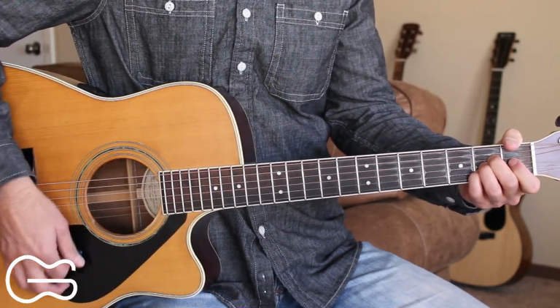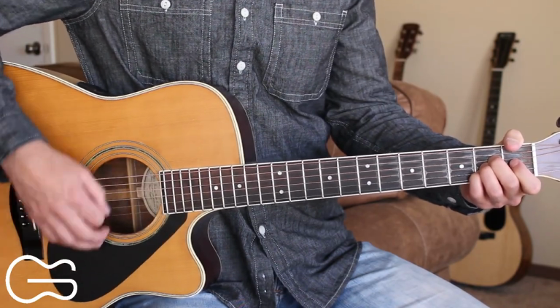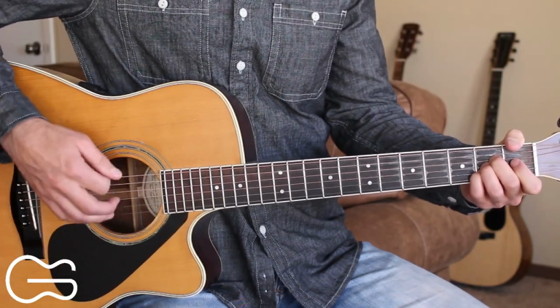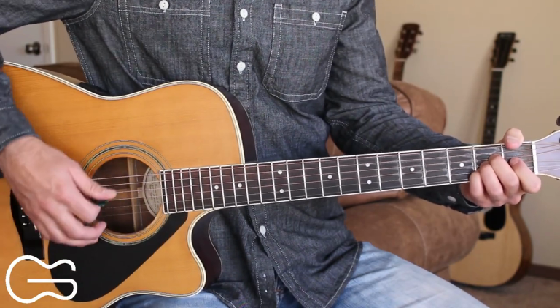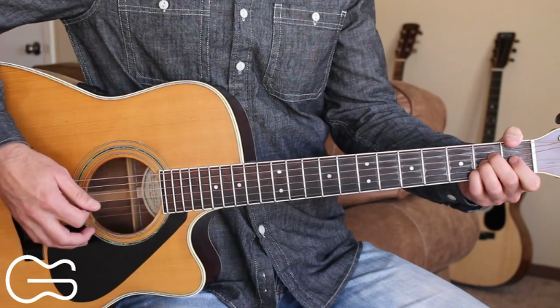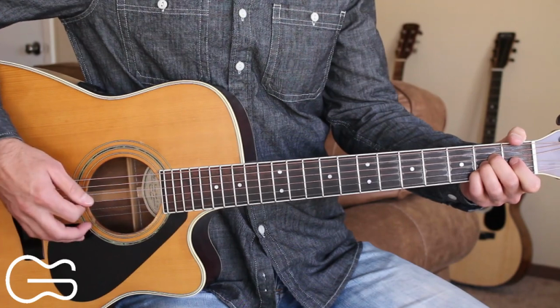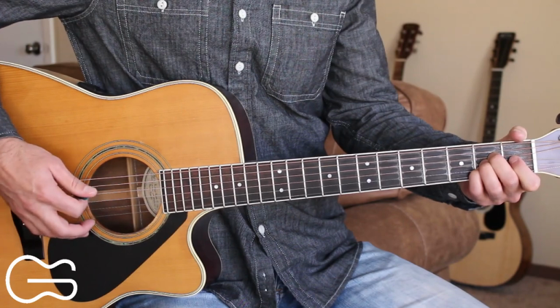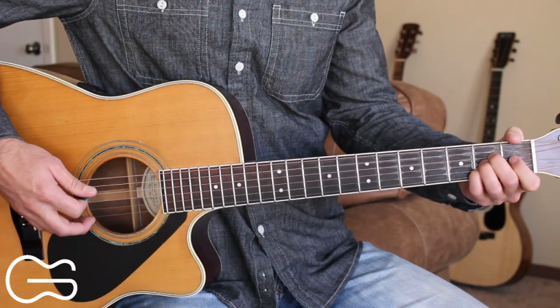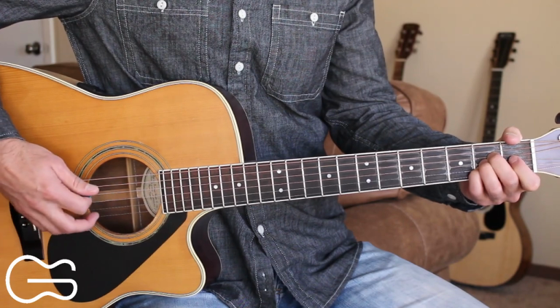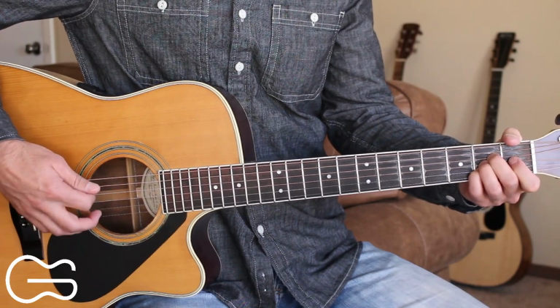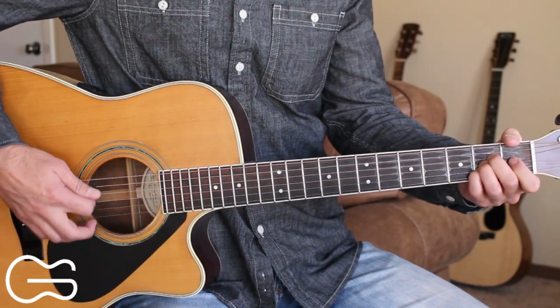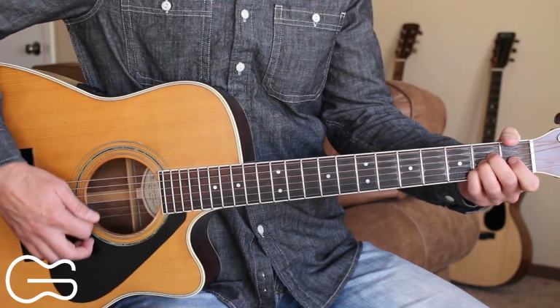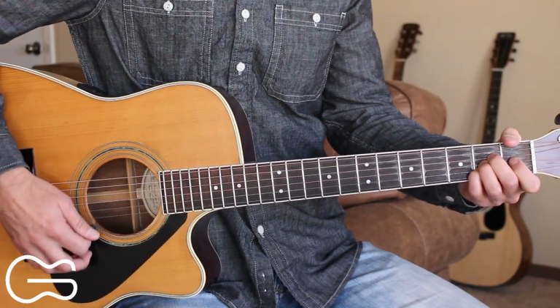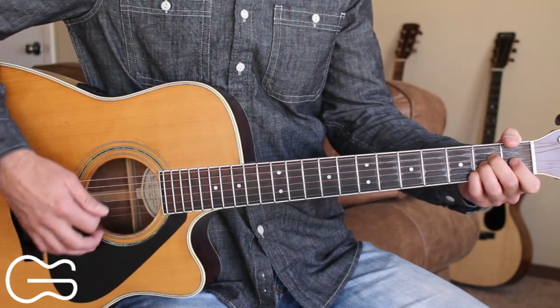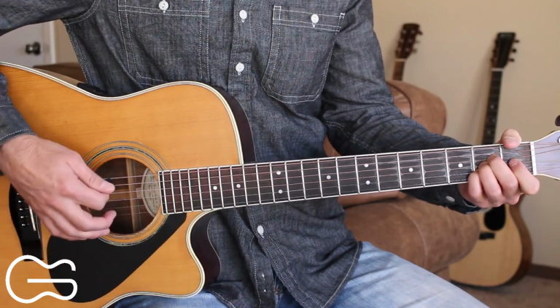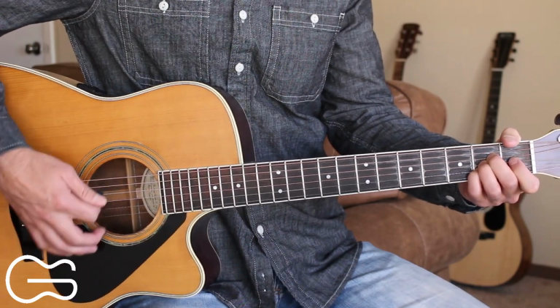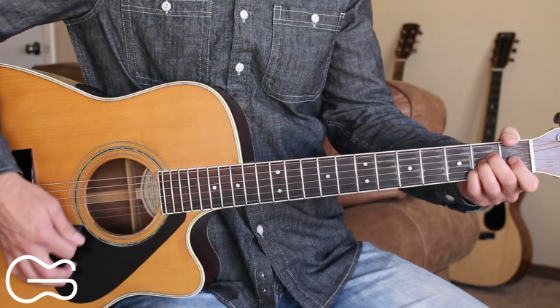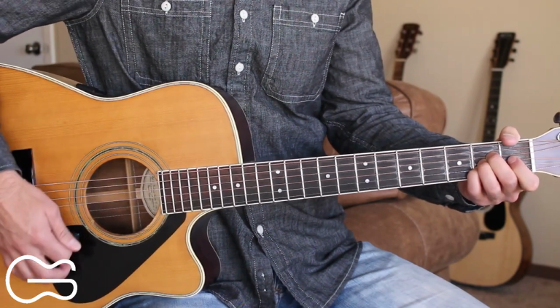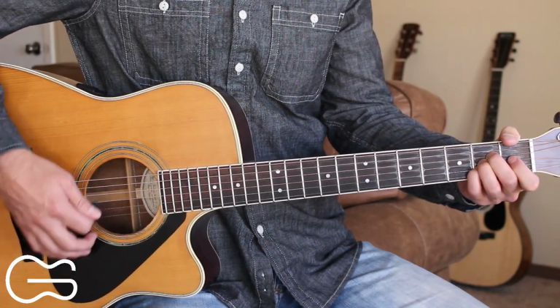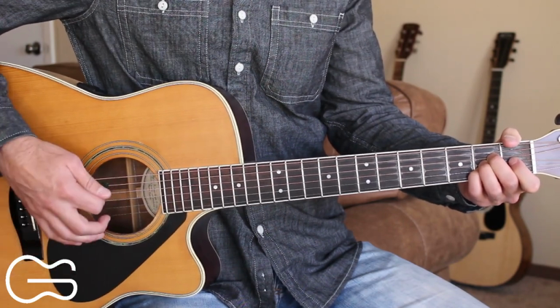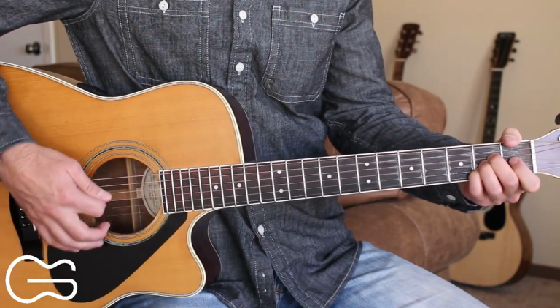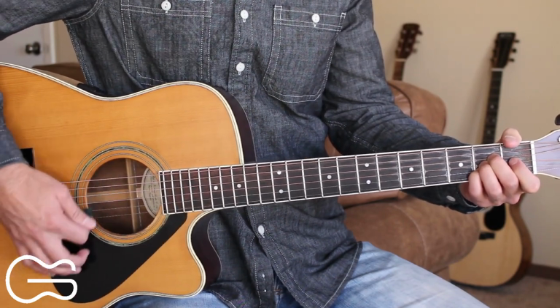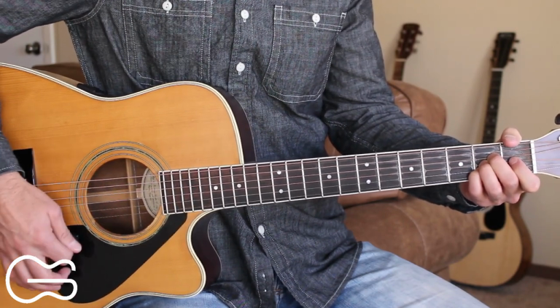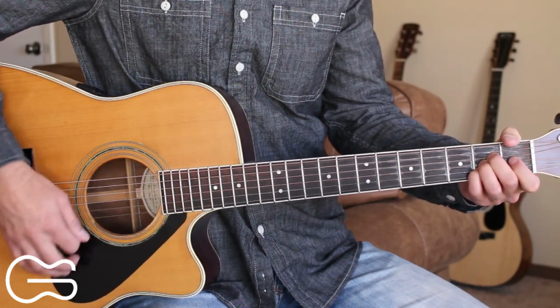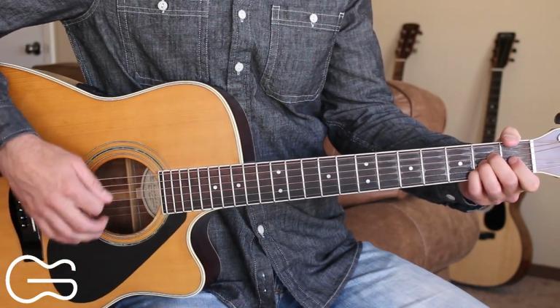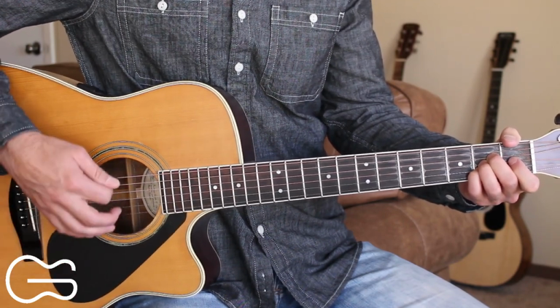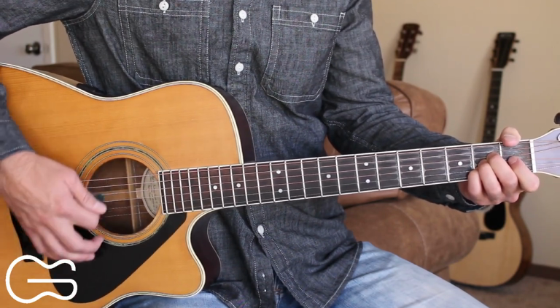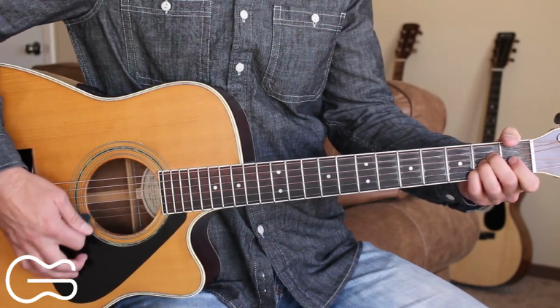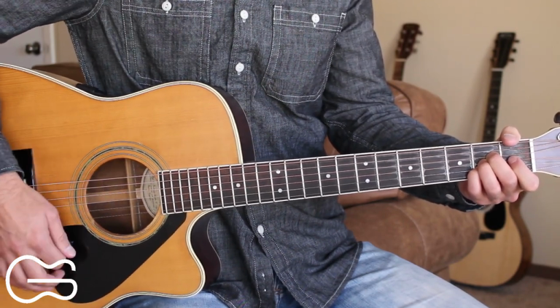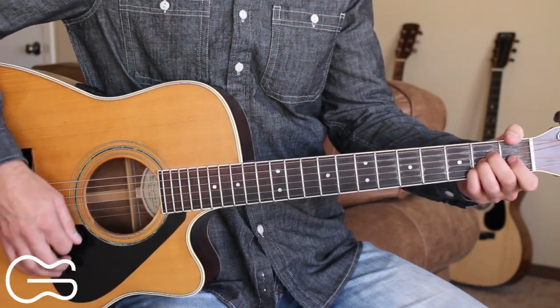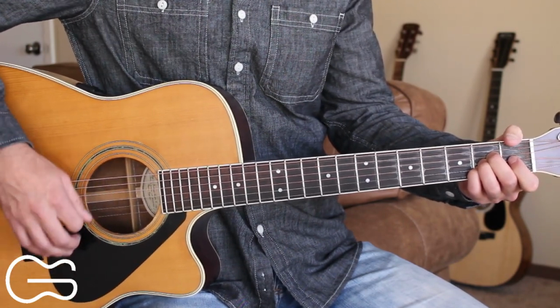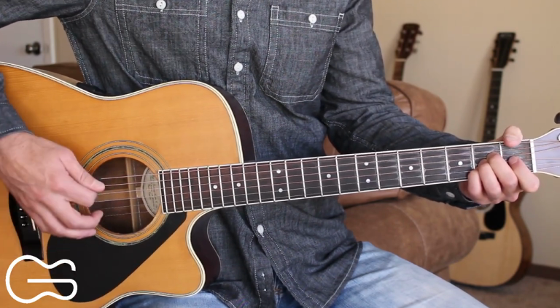The strumming pattern I'm doing is down, down, down, up, down, up.